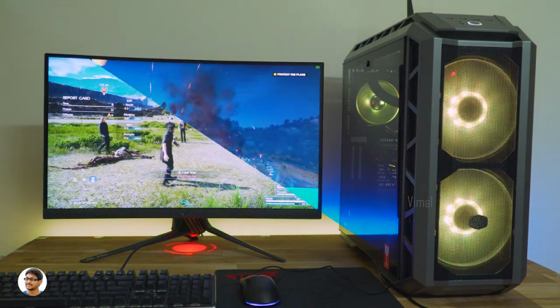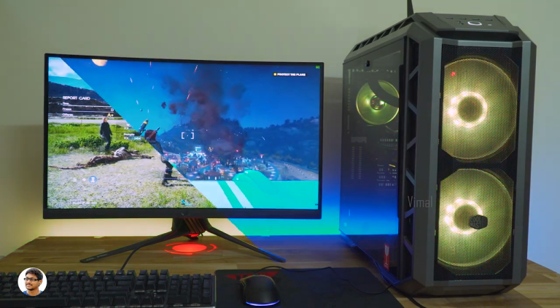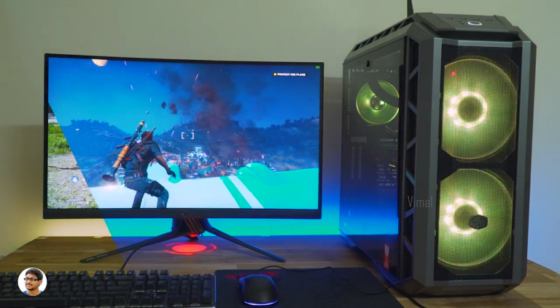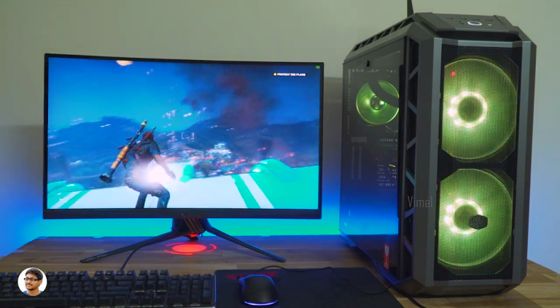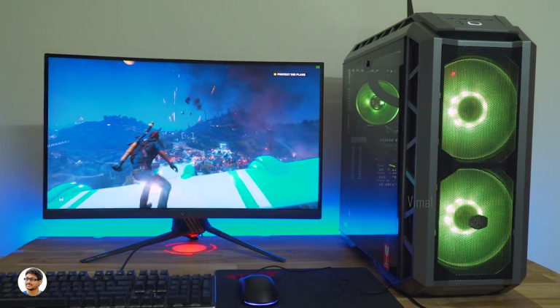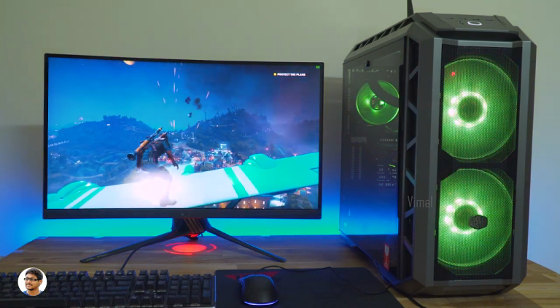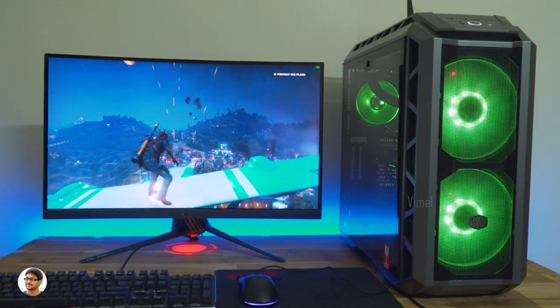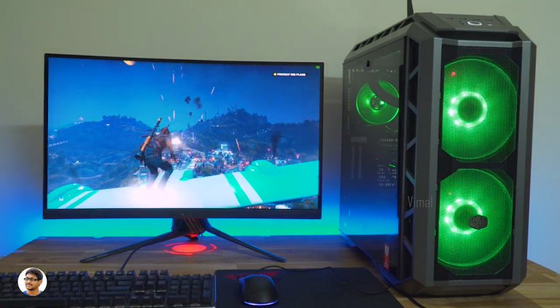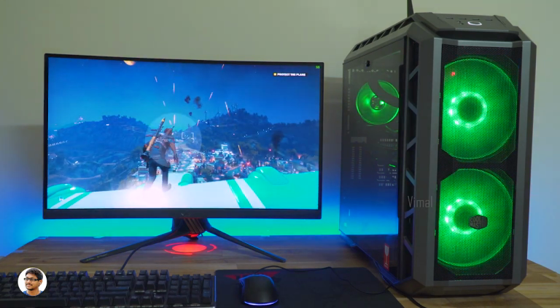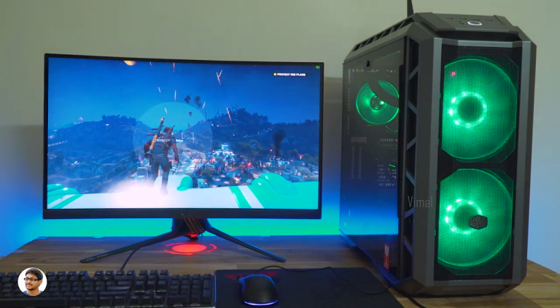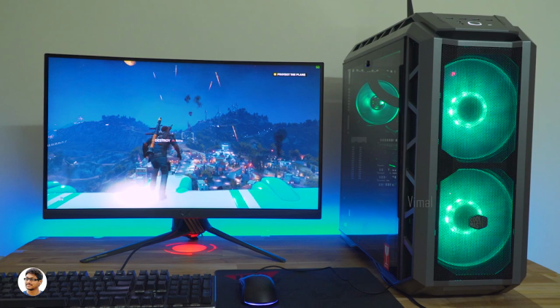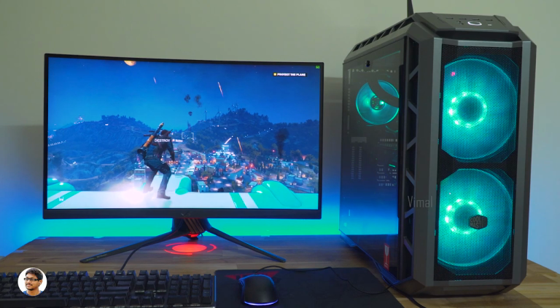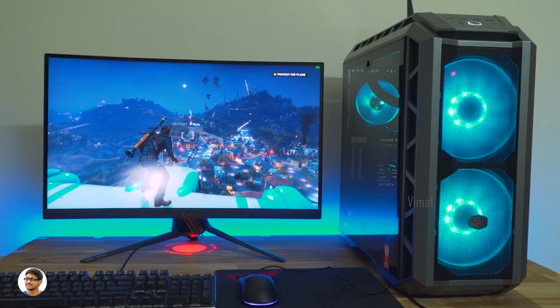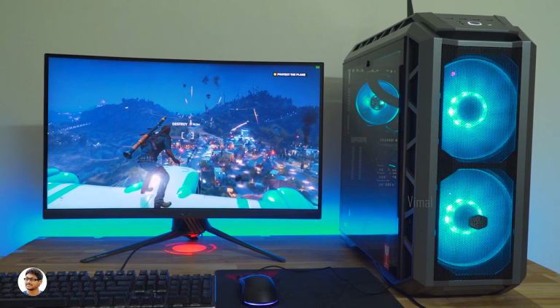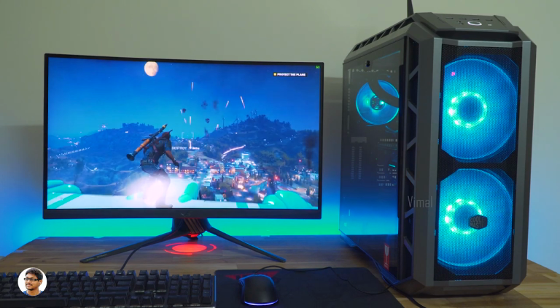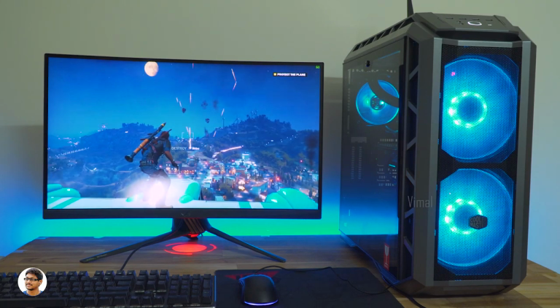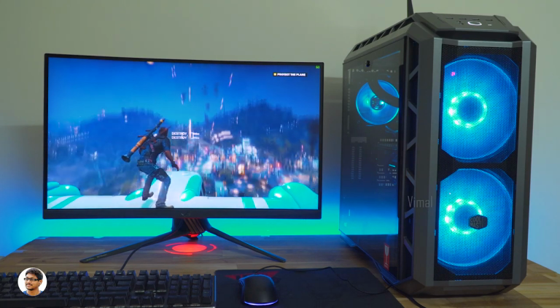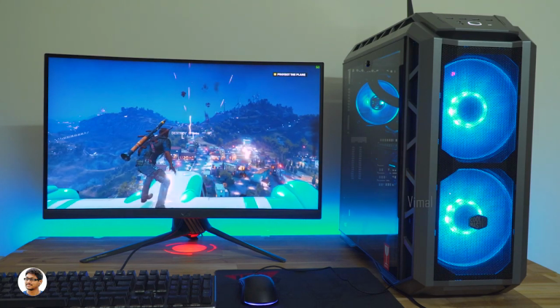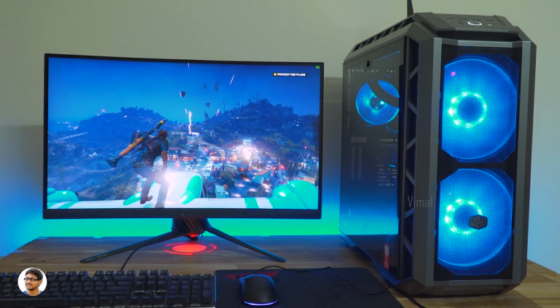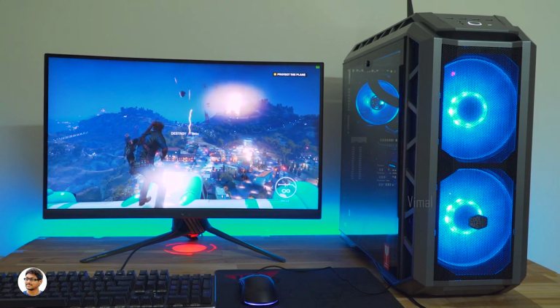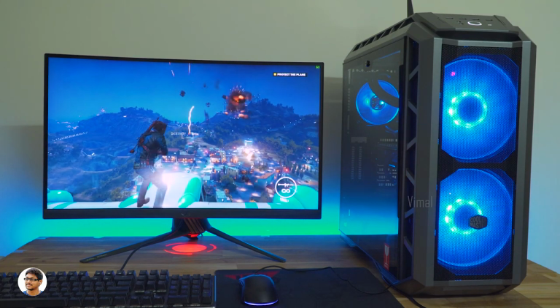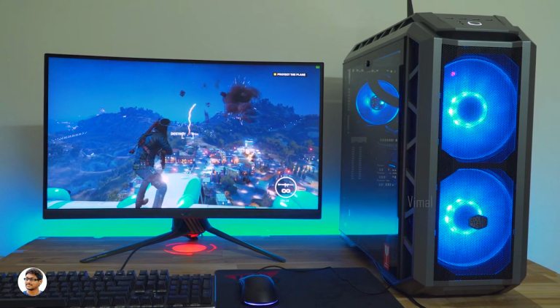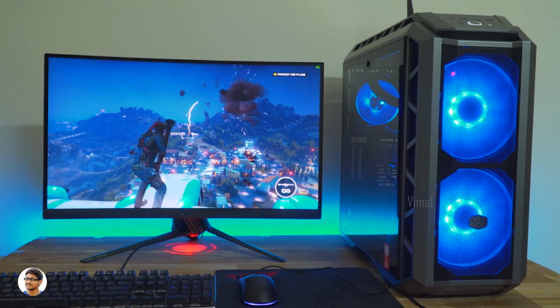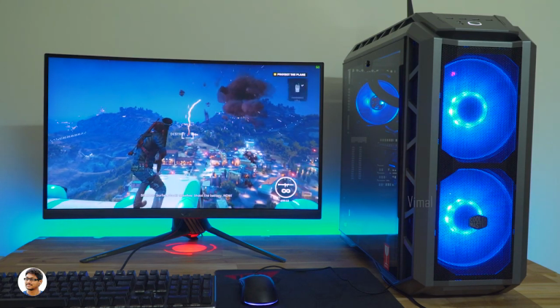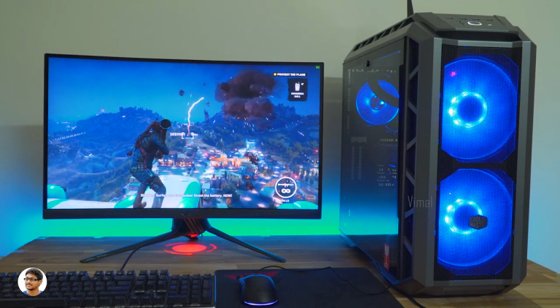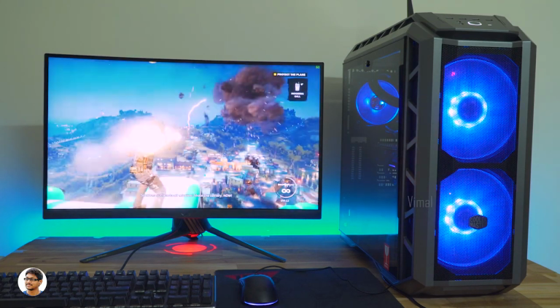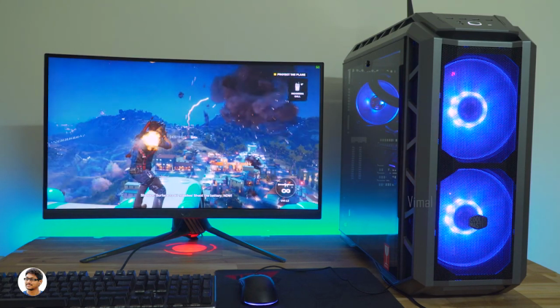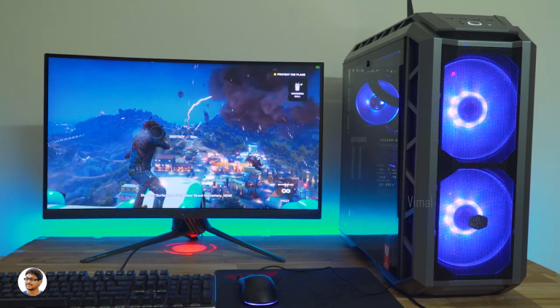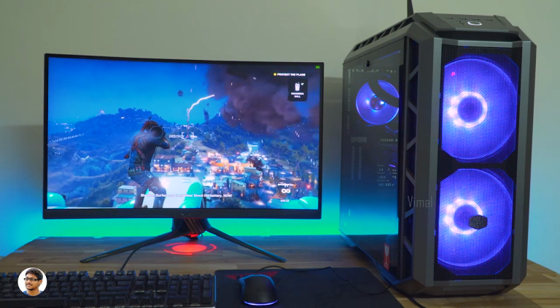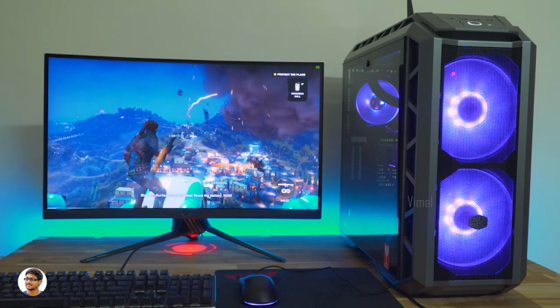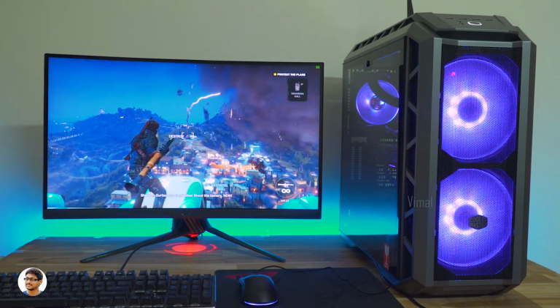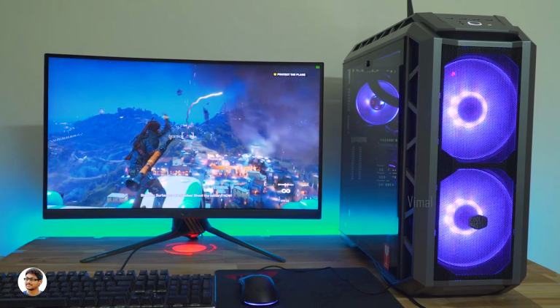I've also played Just Cause 3. This game was running buttery smooth on the build.